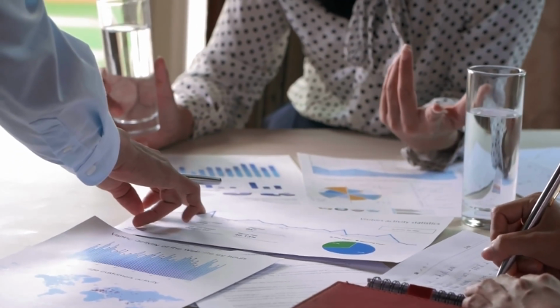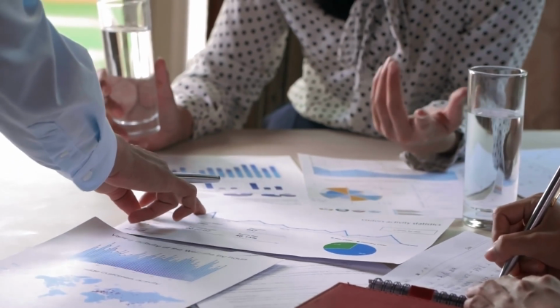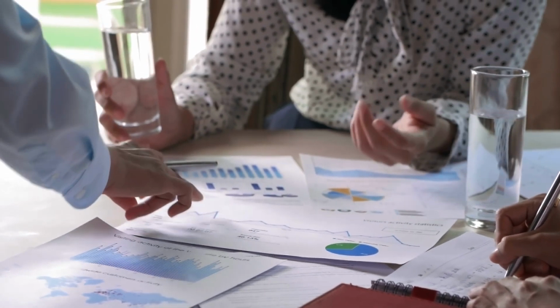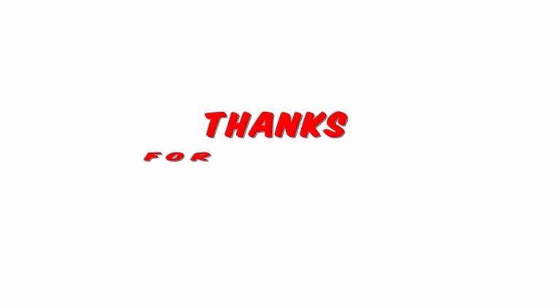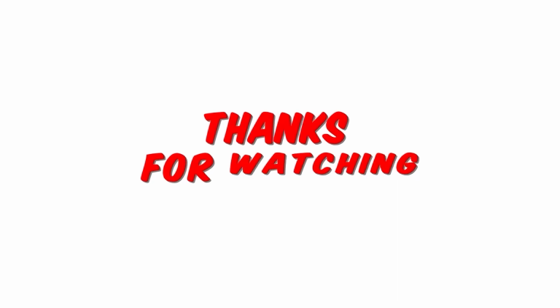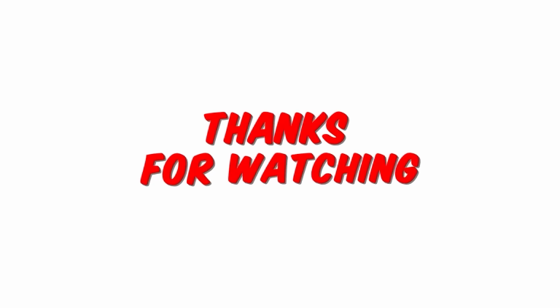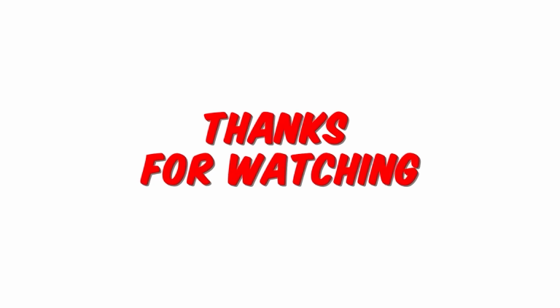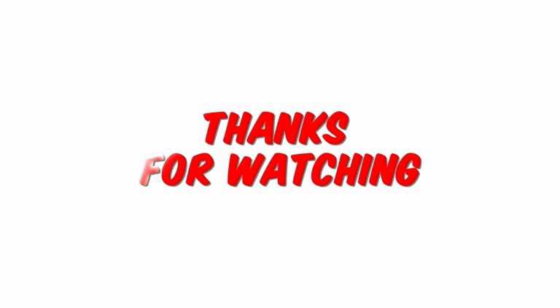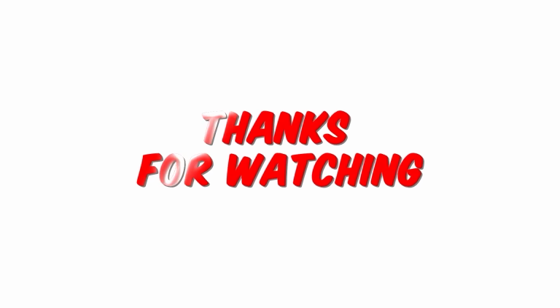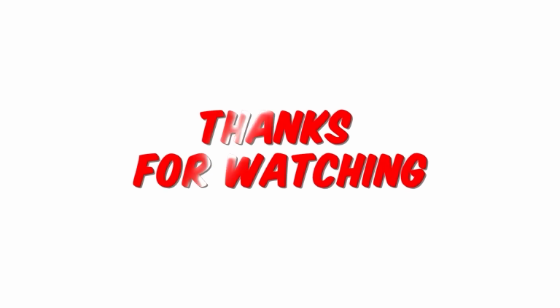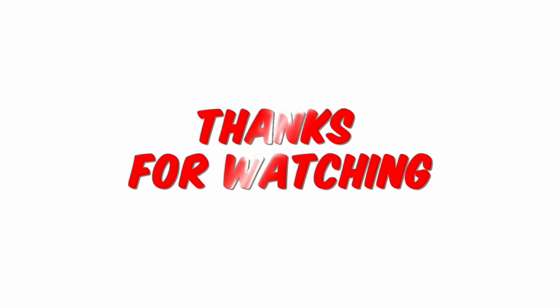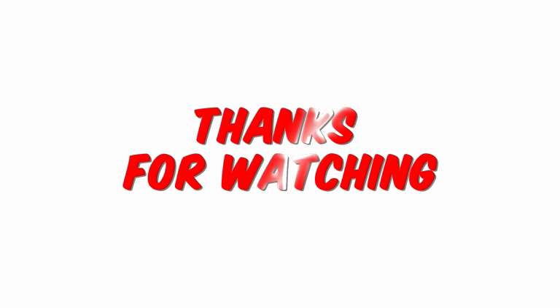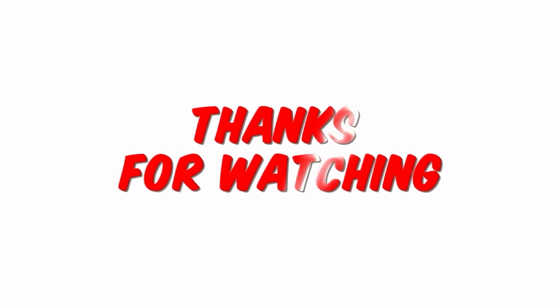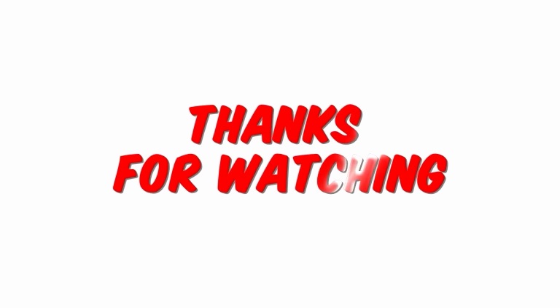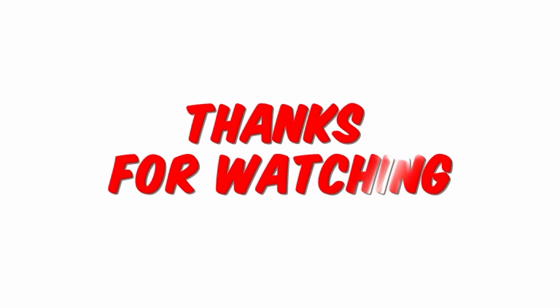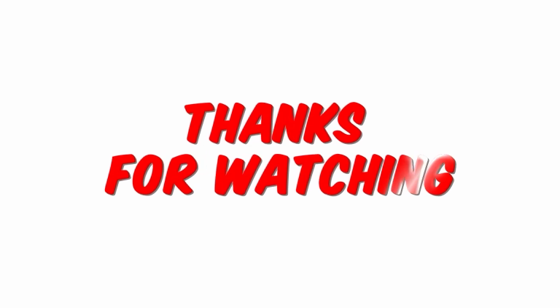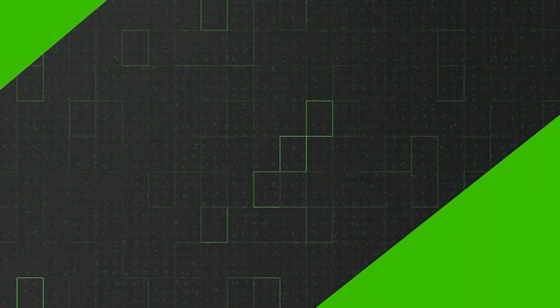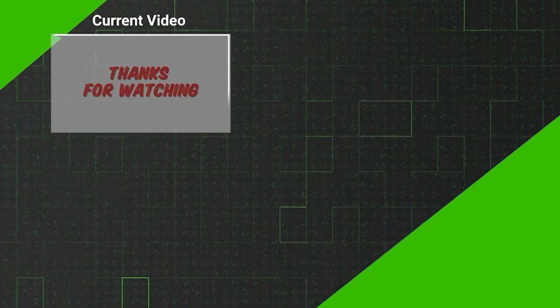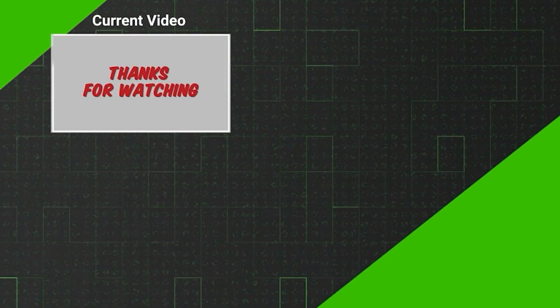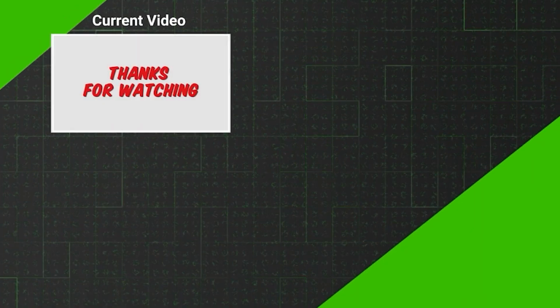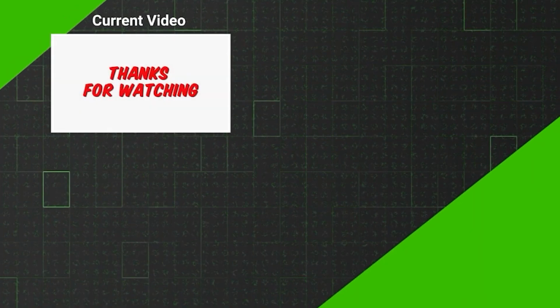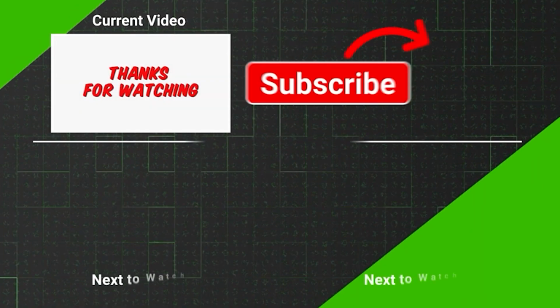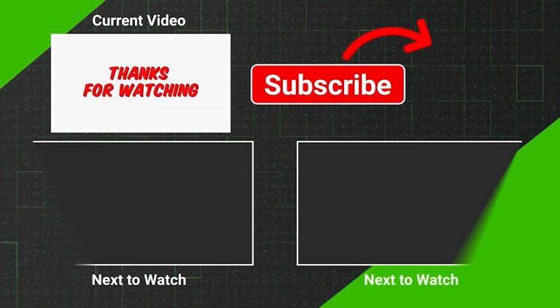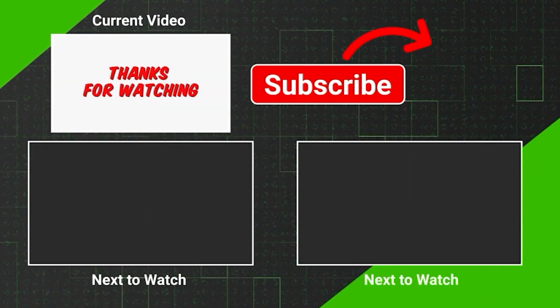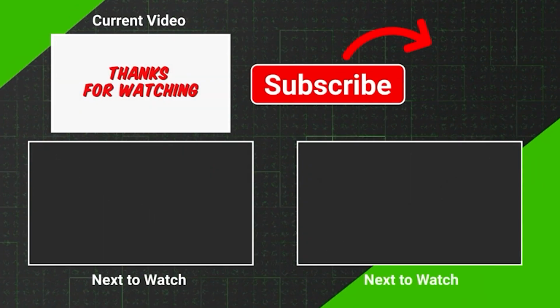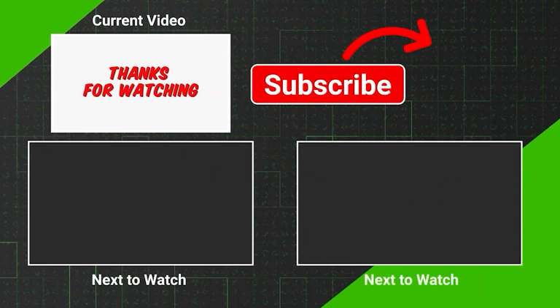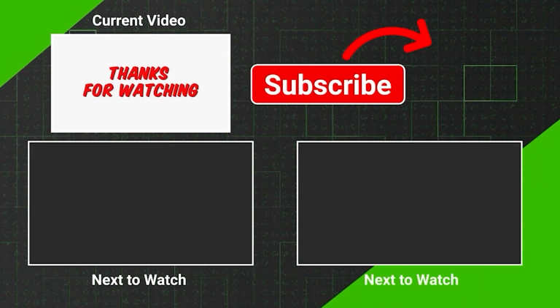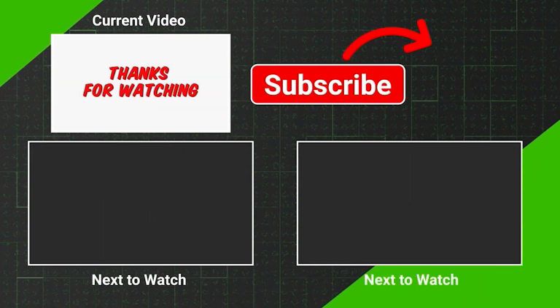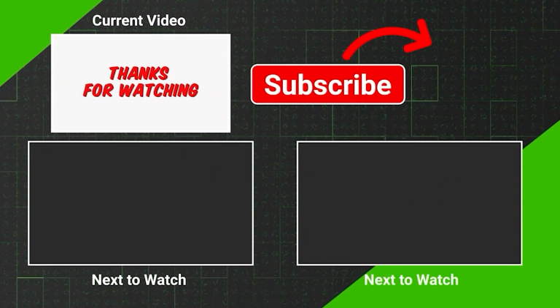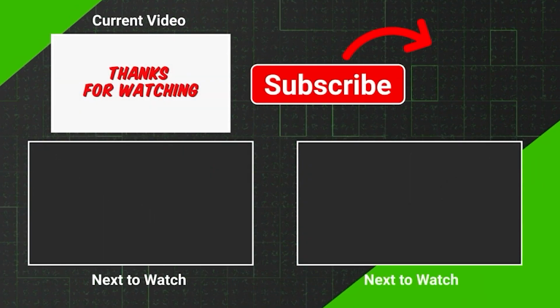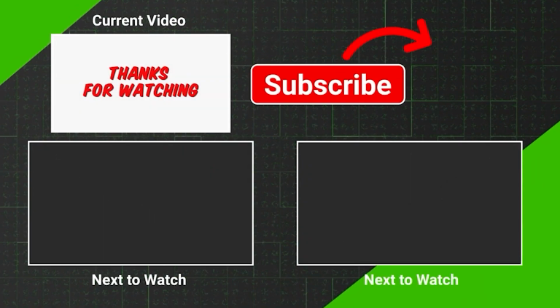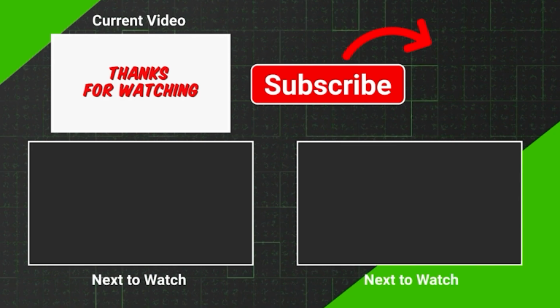Thank you for watching this video. If you enjoyed this video, please consider subscribing to our channel.